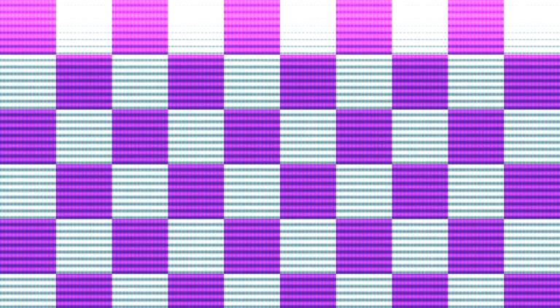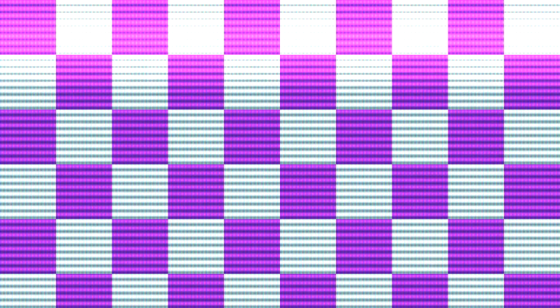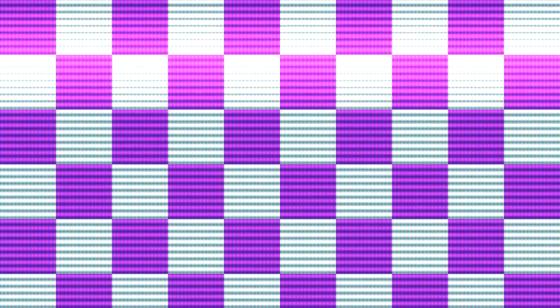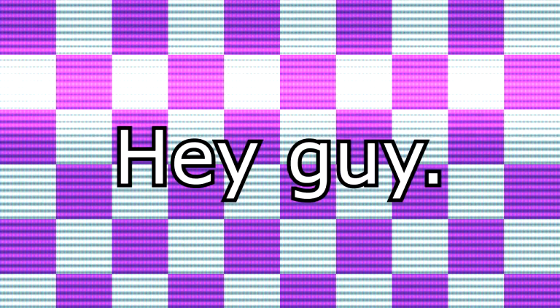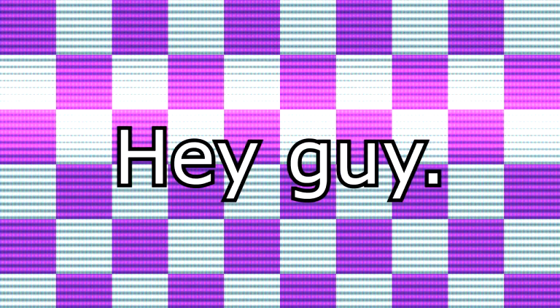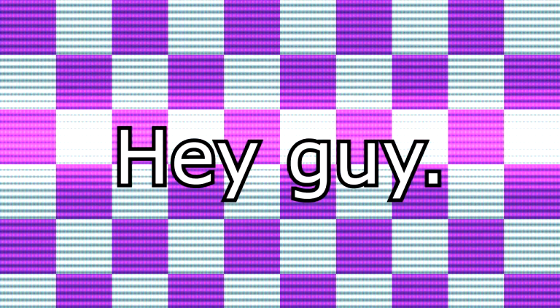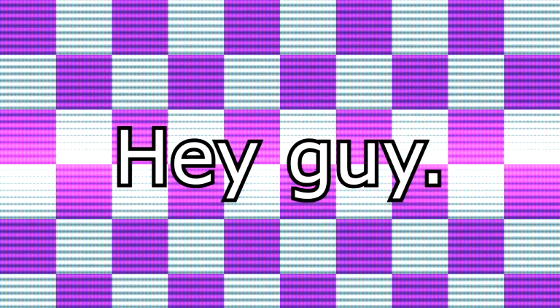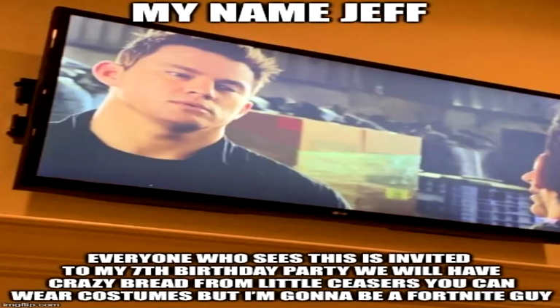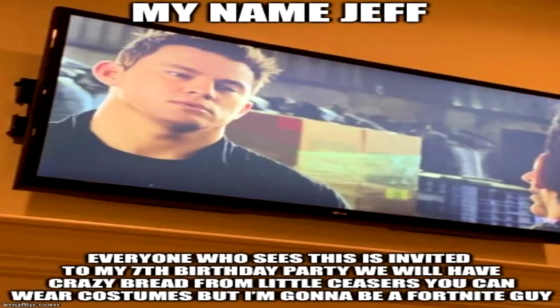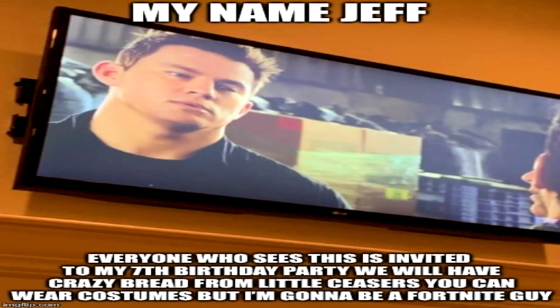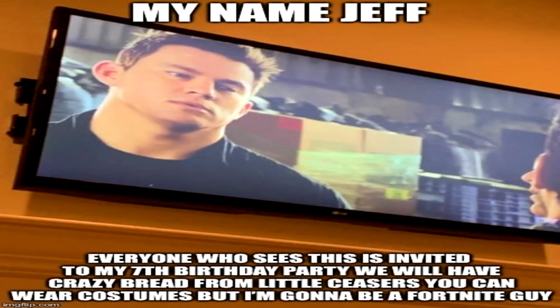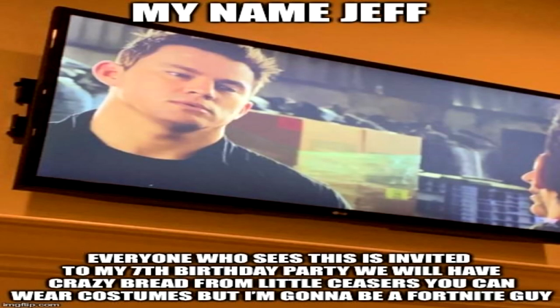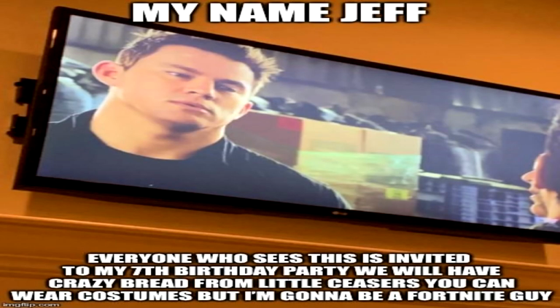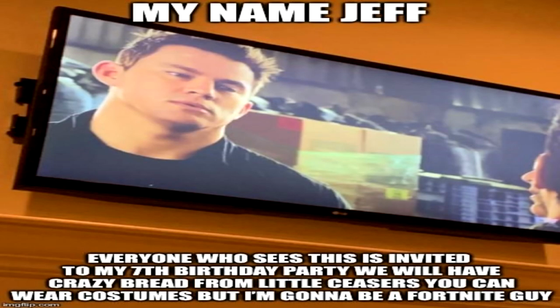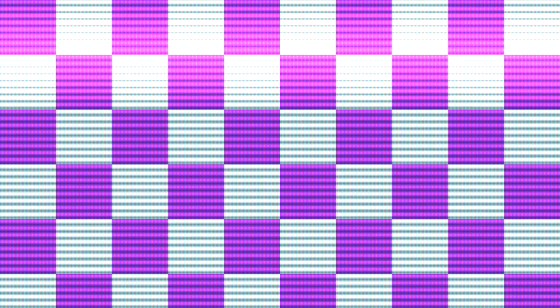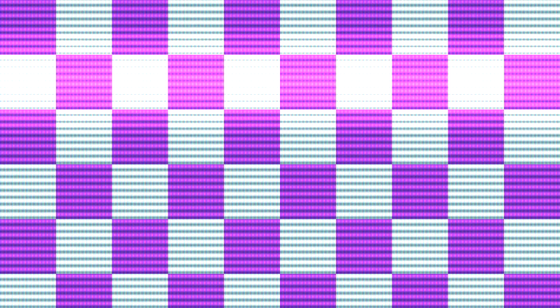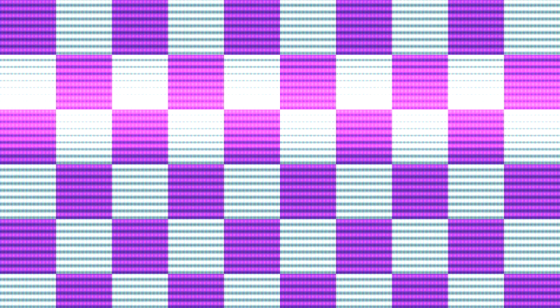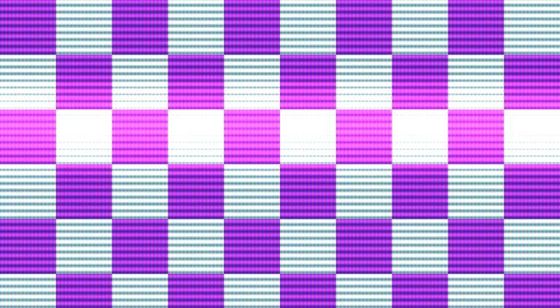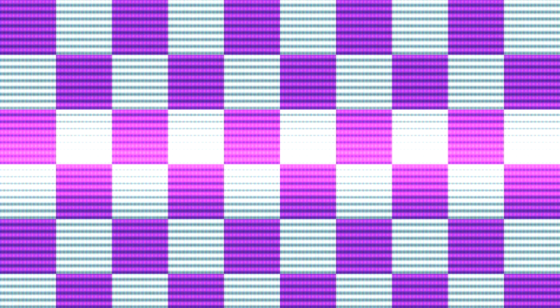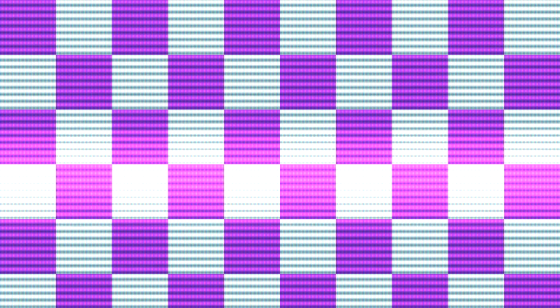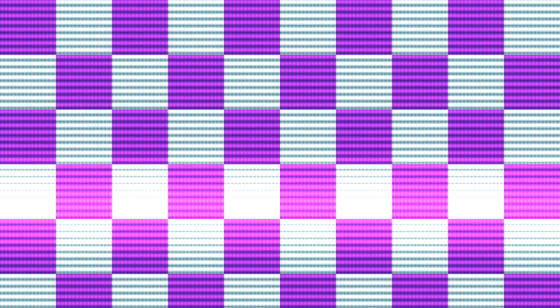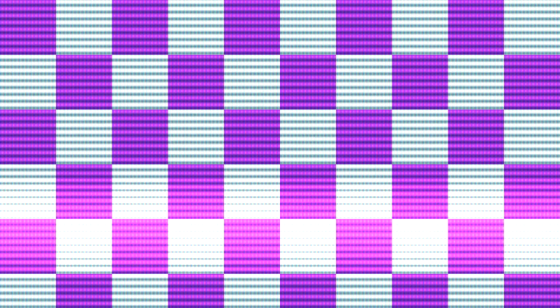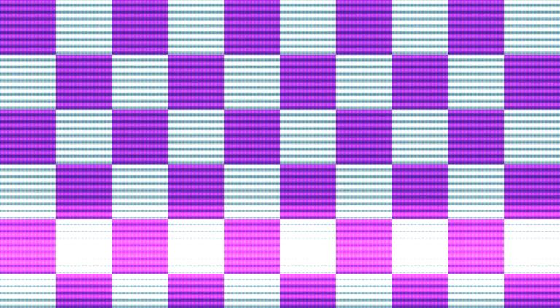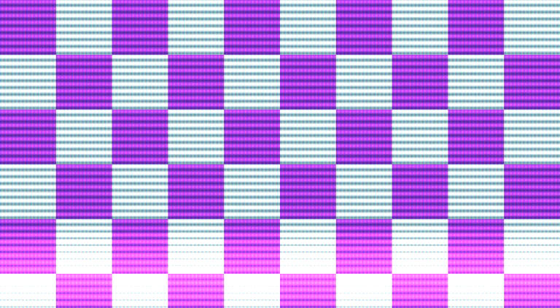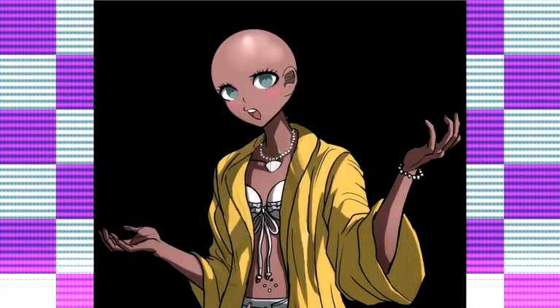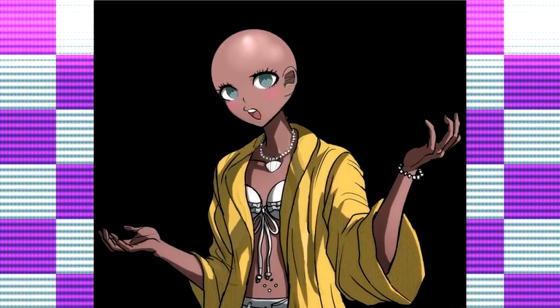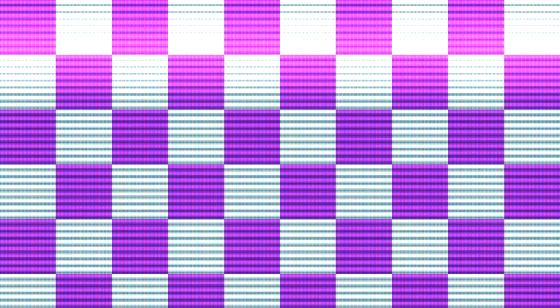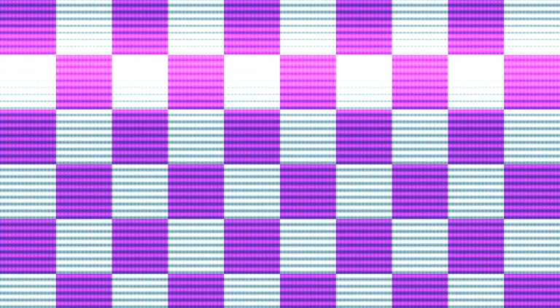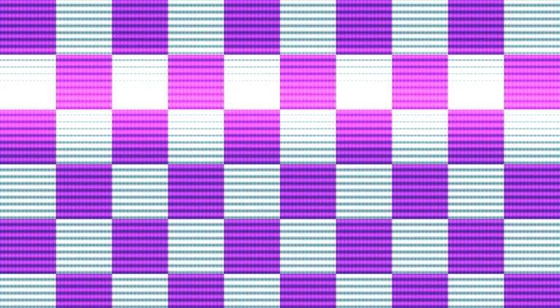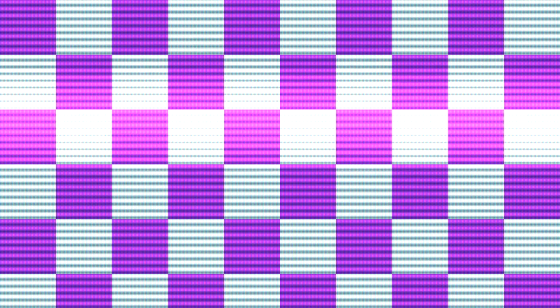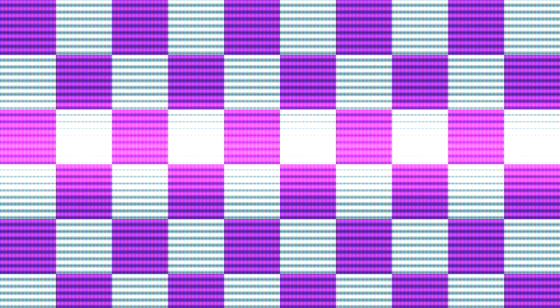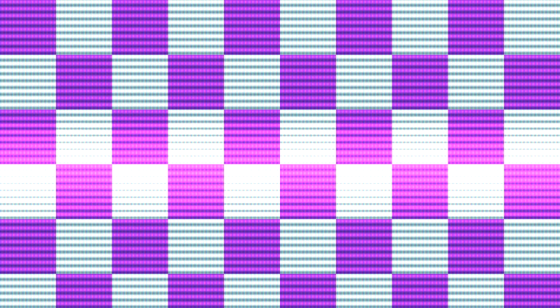Hey guys, my name's Jeff. Today I'm going to talk to you about Harrow — I mean the bassoon.